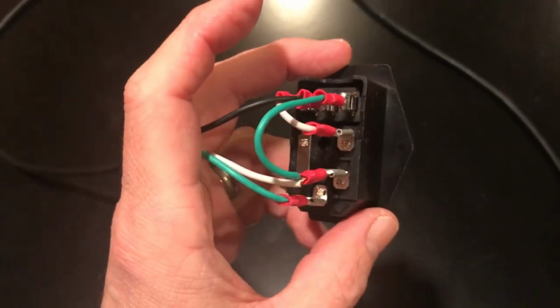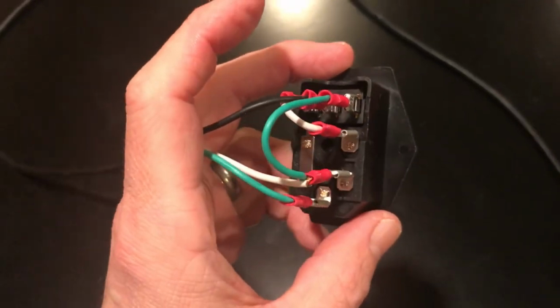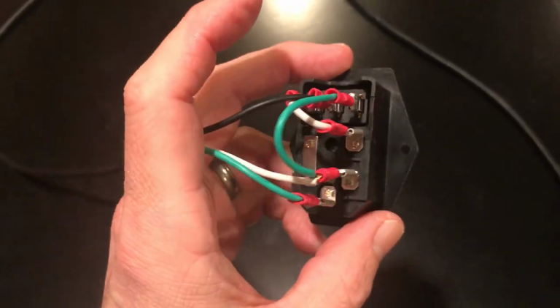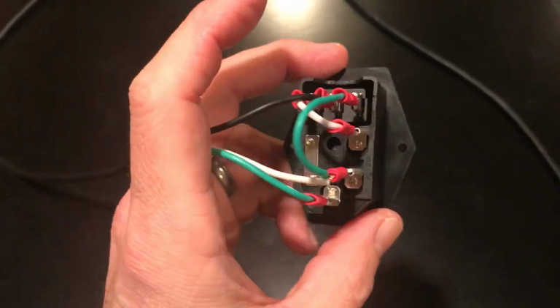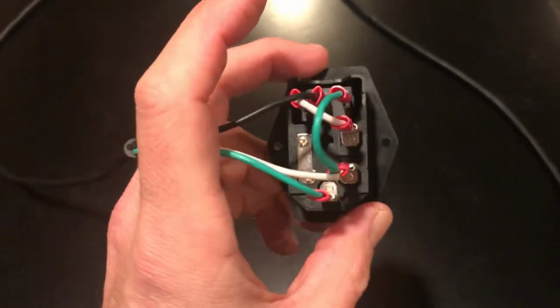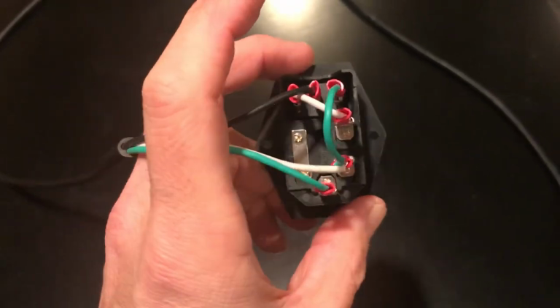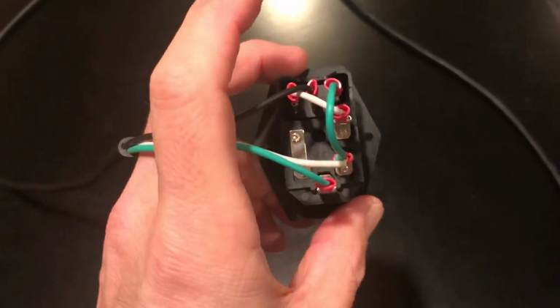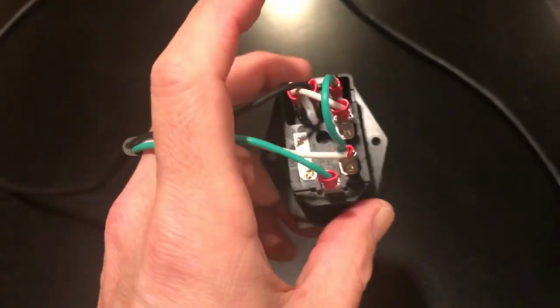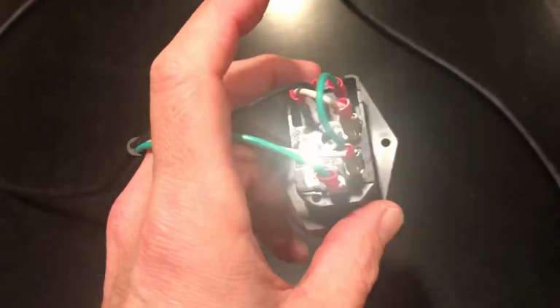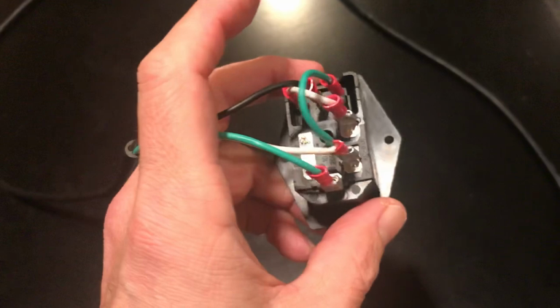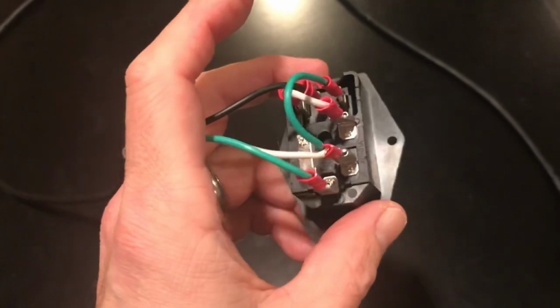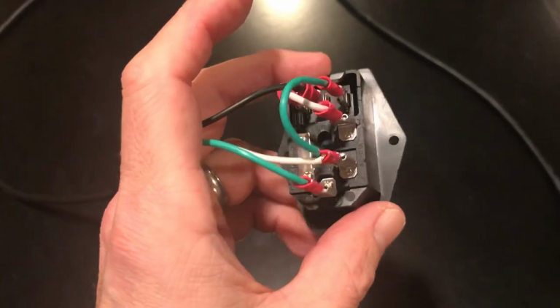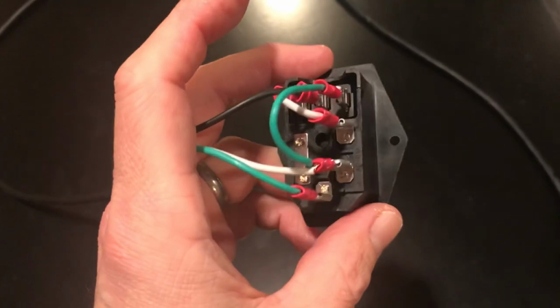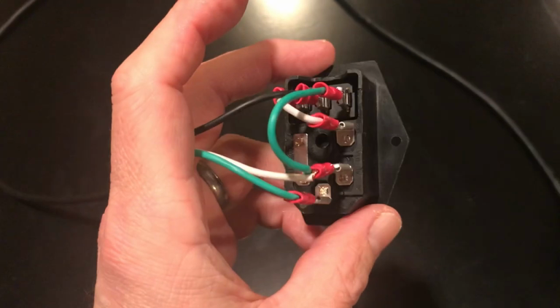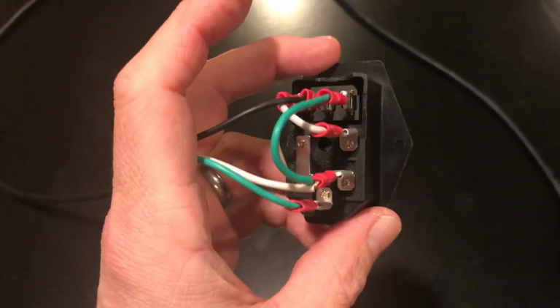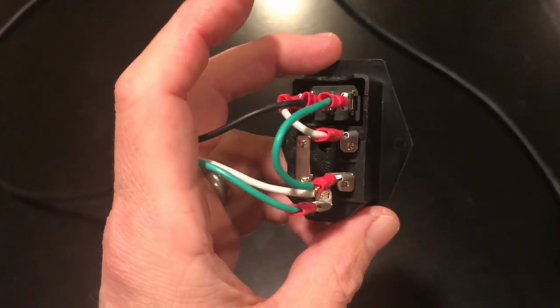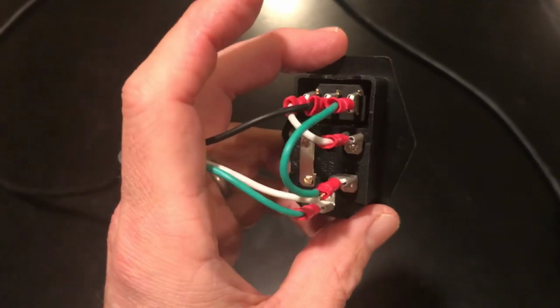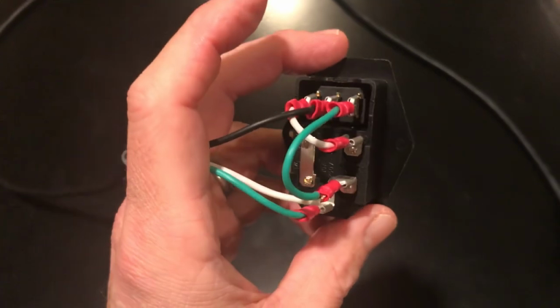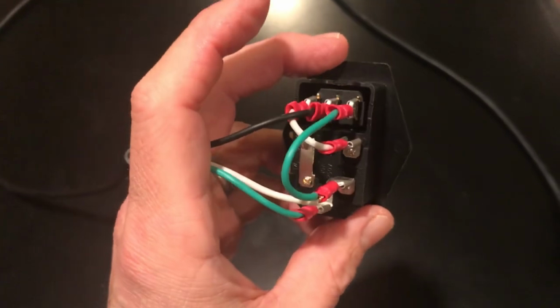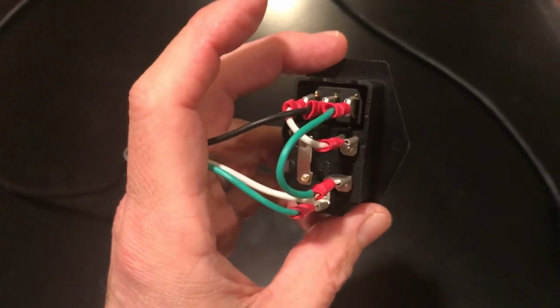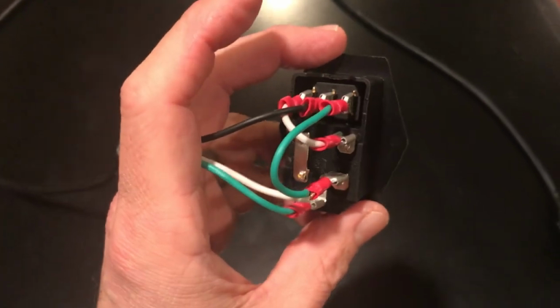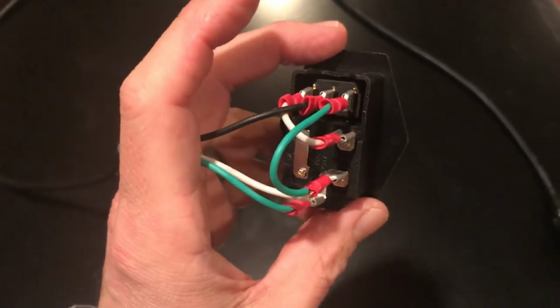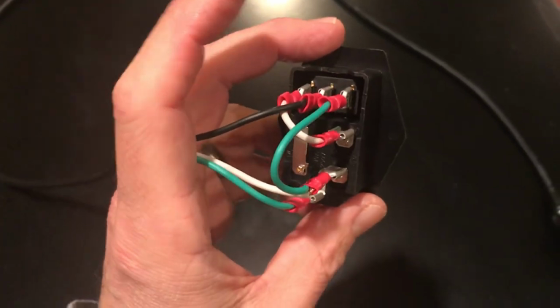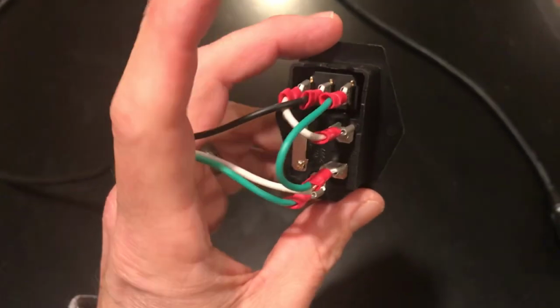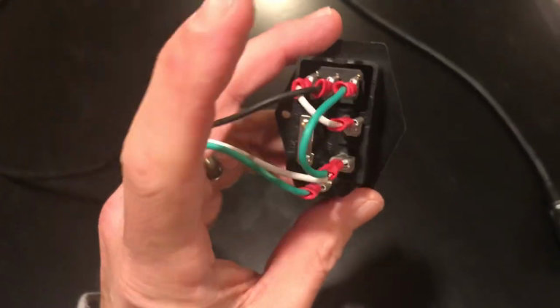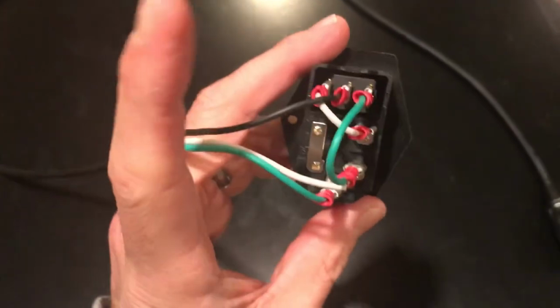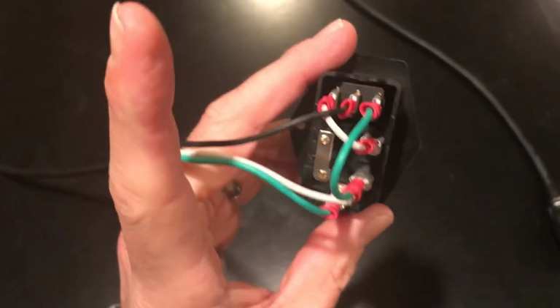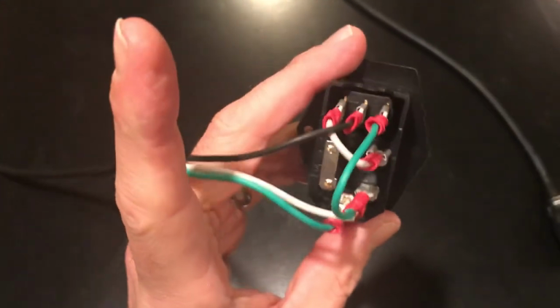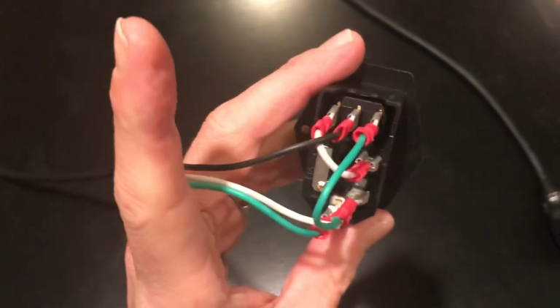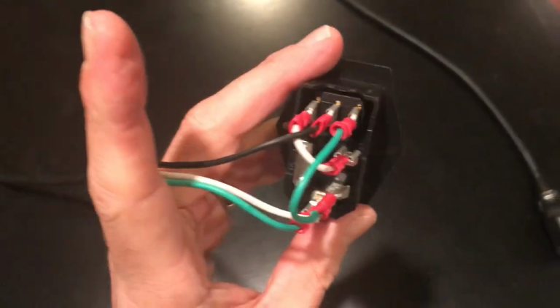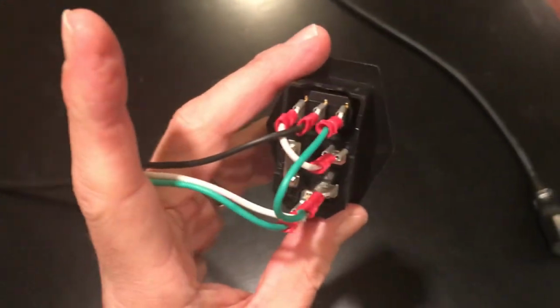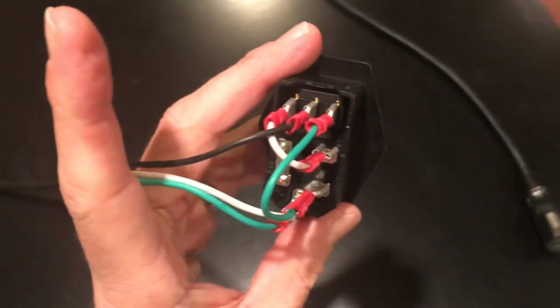Hopefully this is clear. You can pause this video and get a good screenshot of how everything is wired.